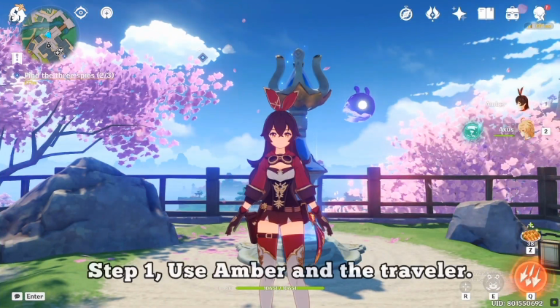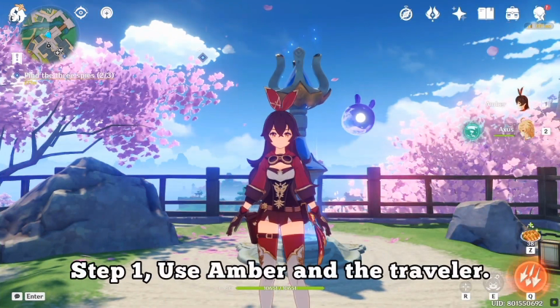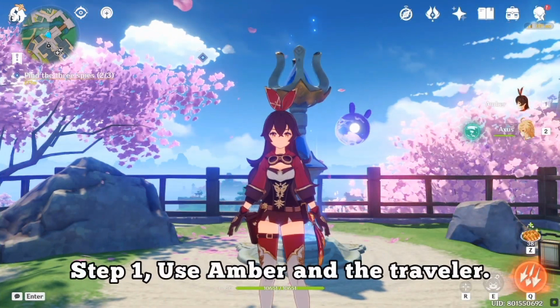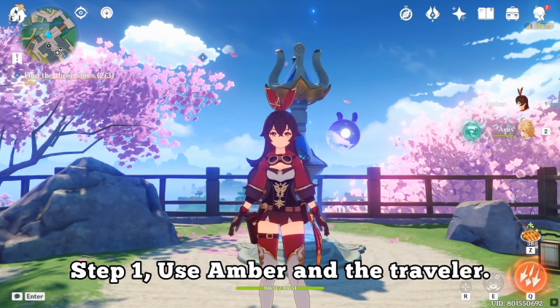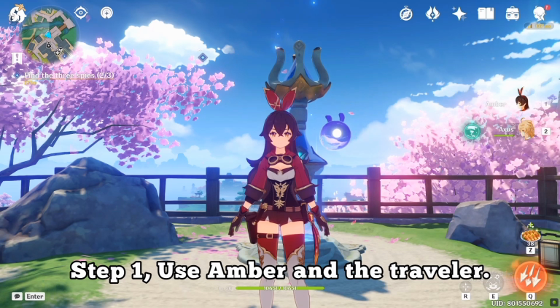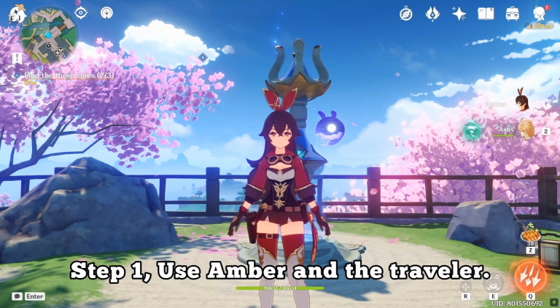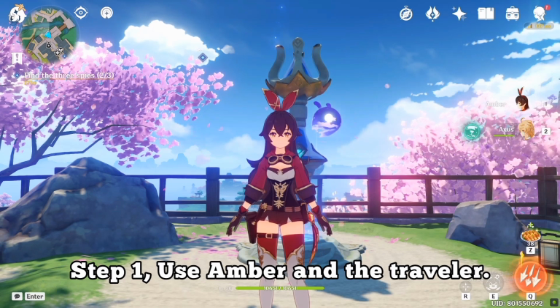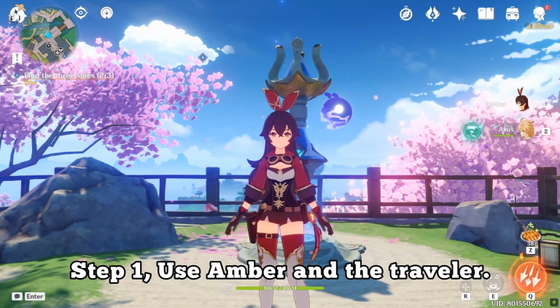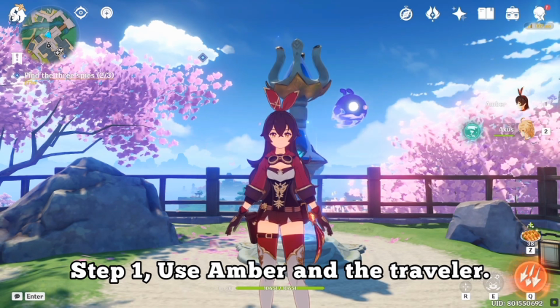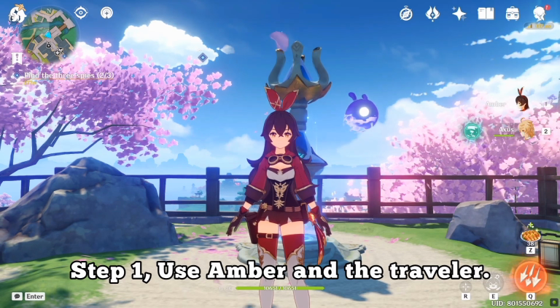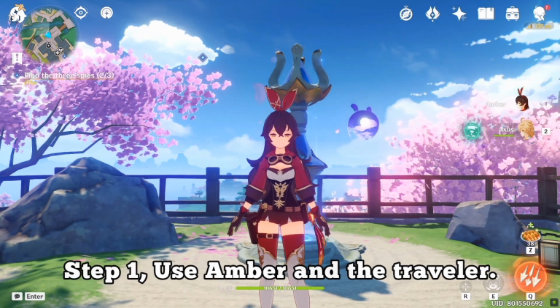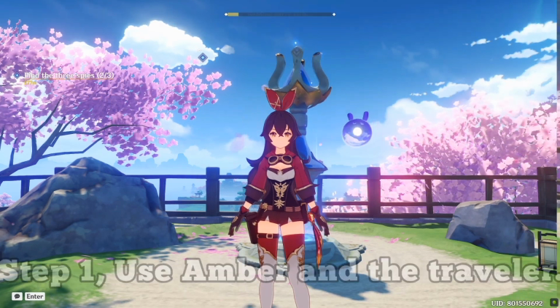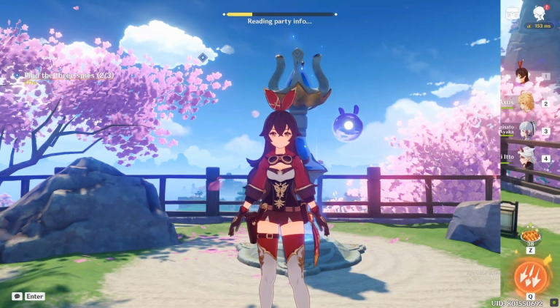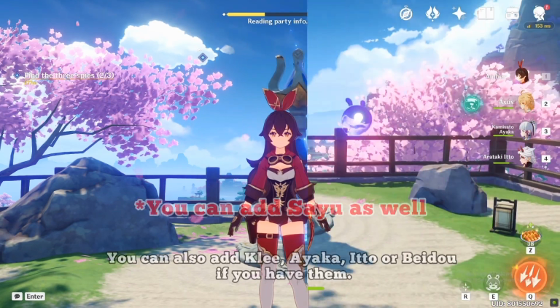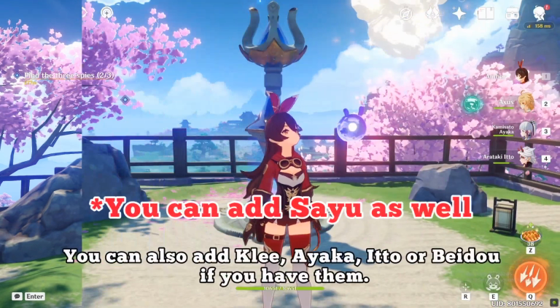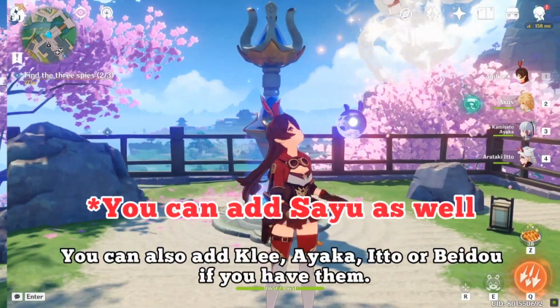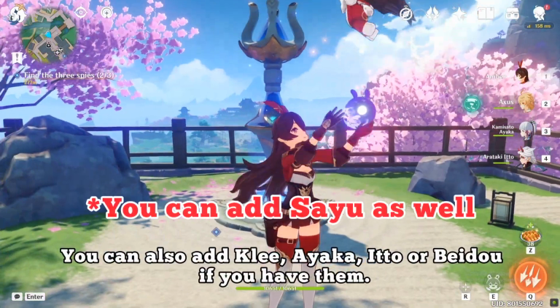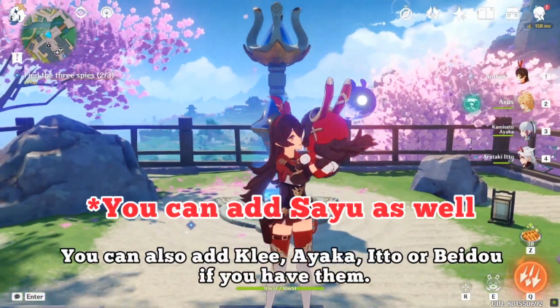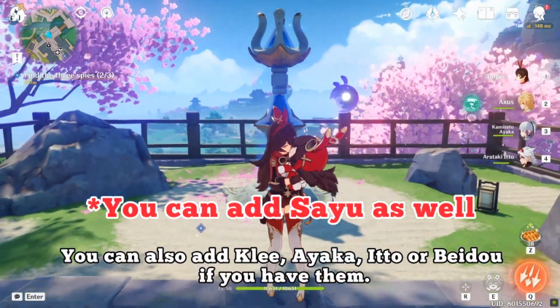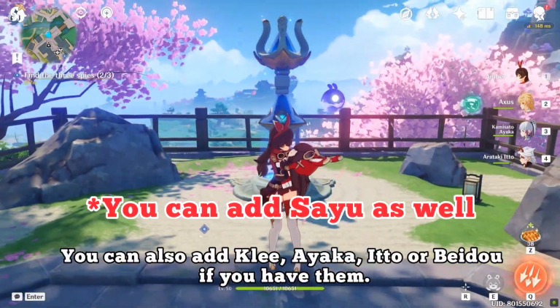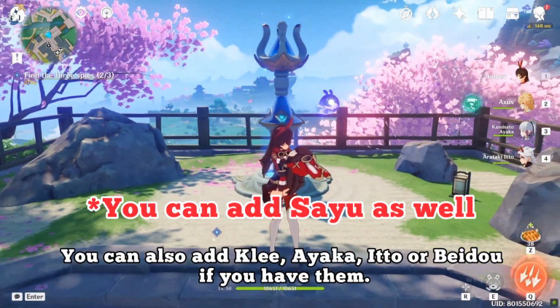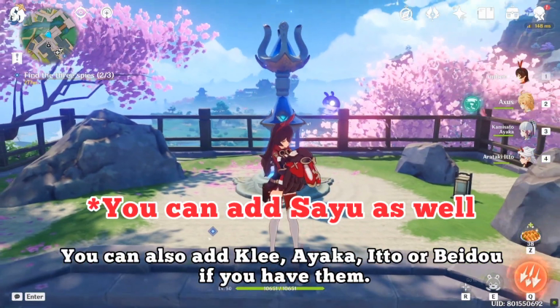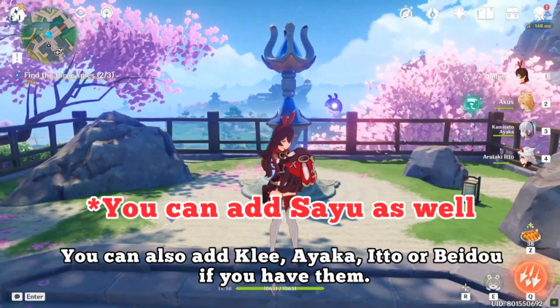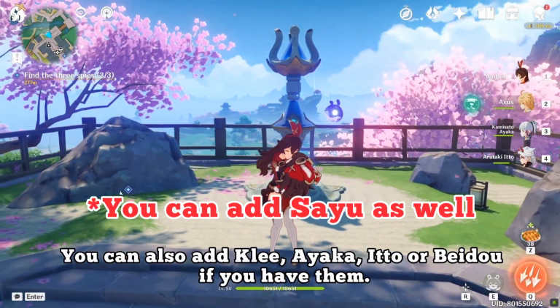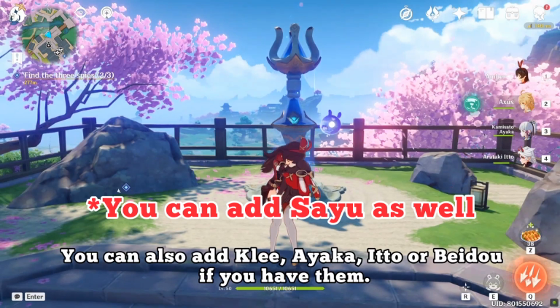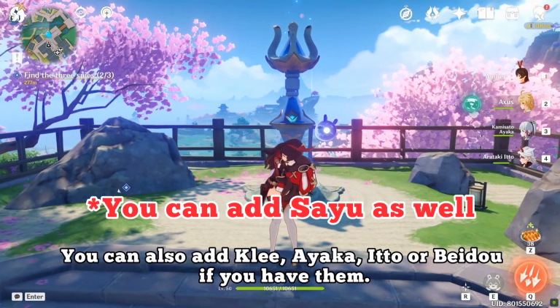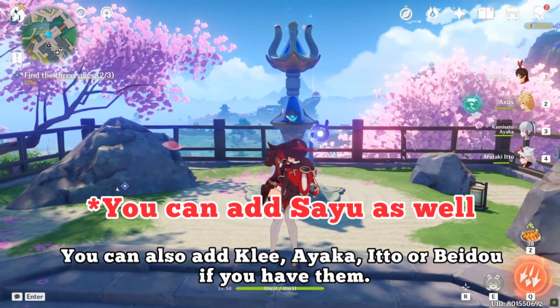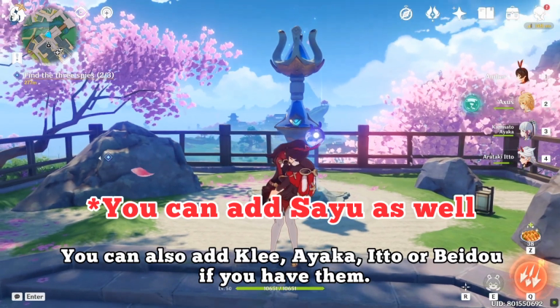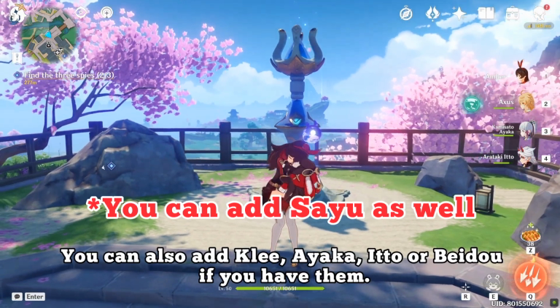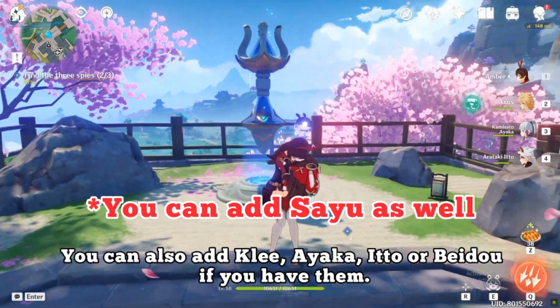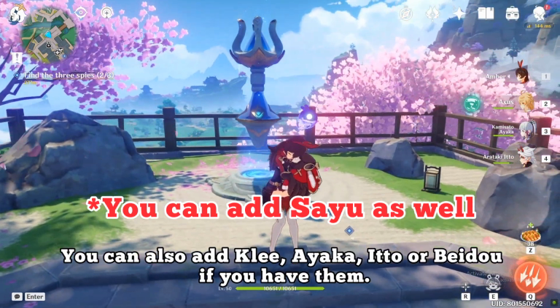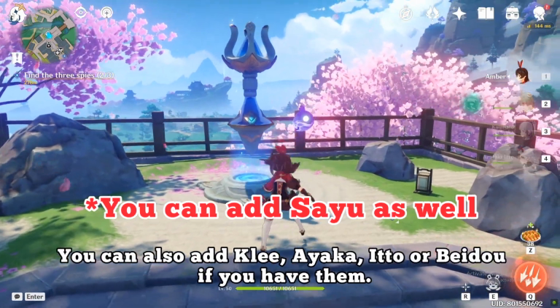Step 1: use Amber and the Traveler. You can also add Klee, Ayaka, Ito, or Beidou if you have them.